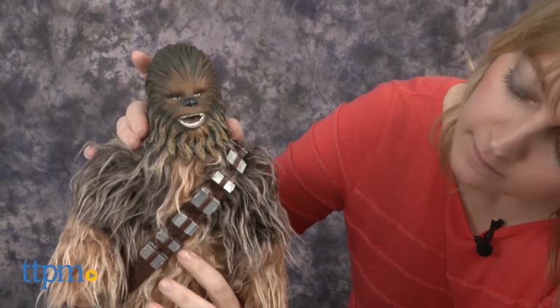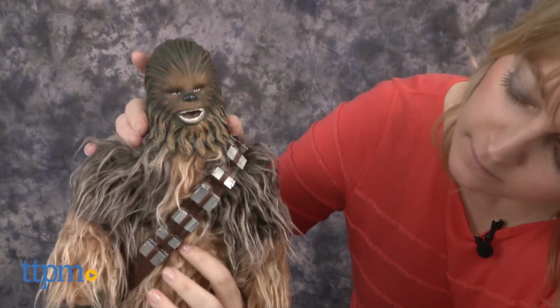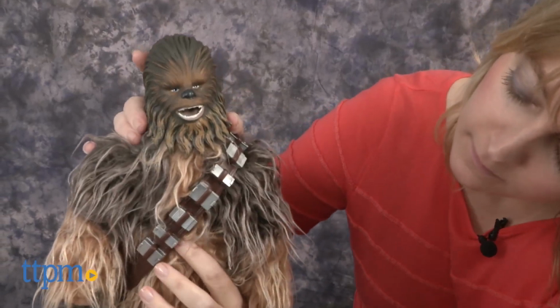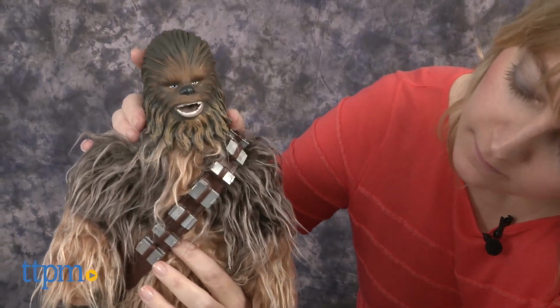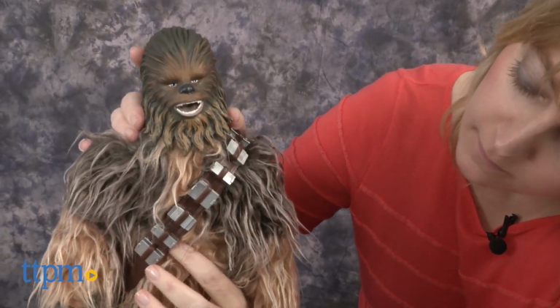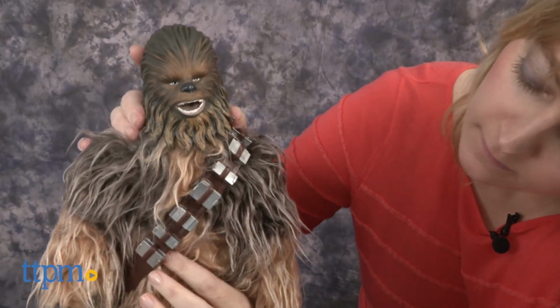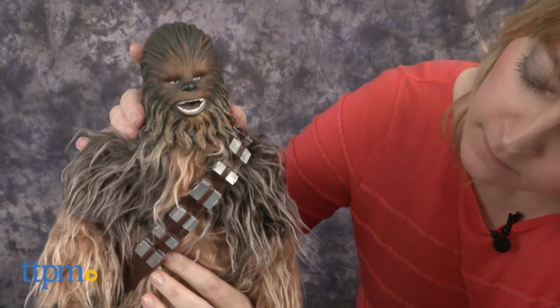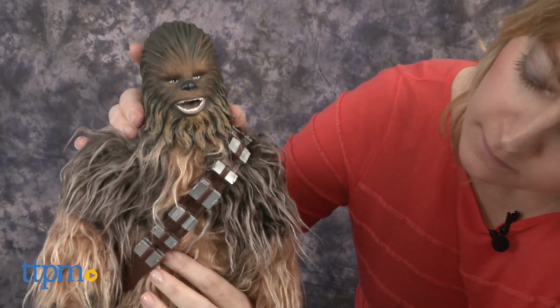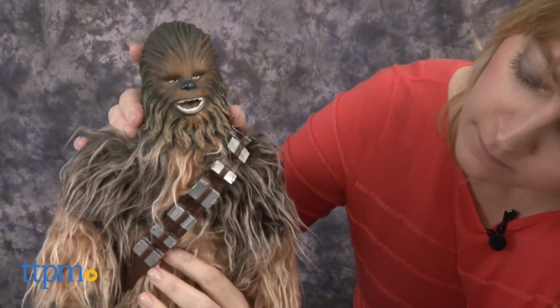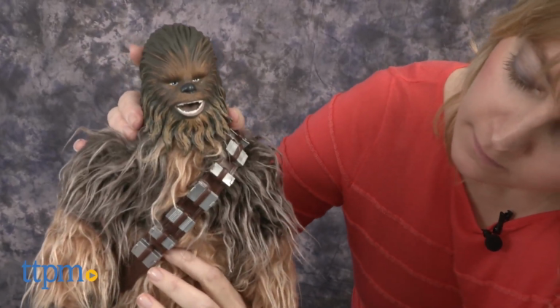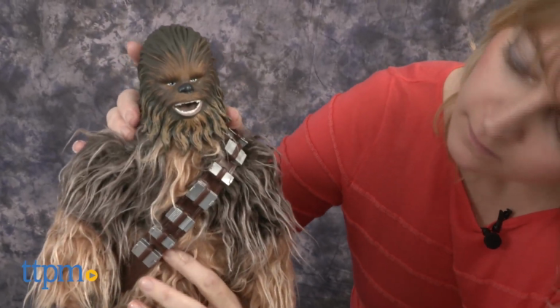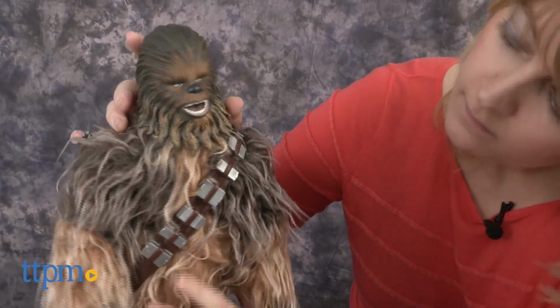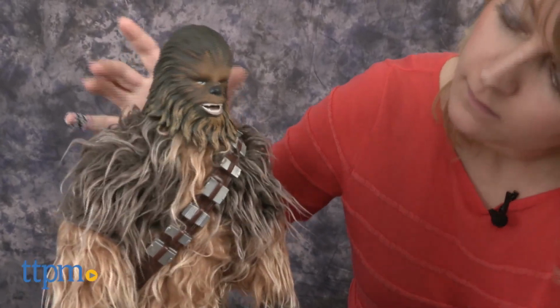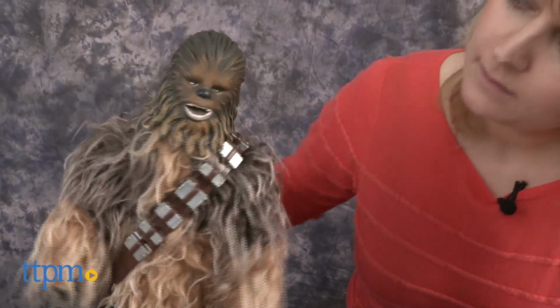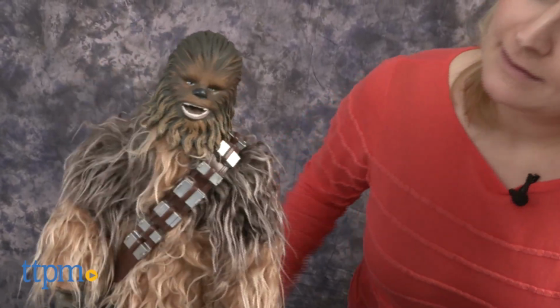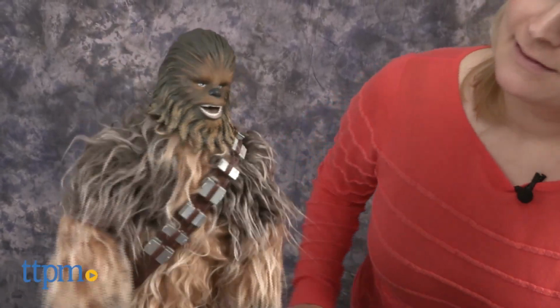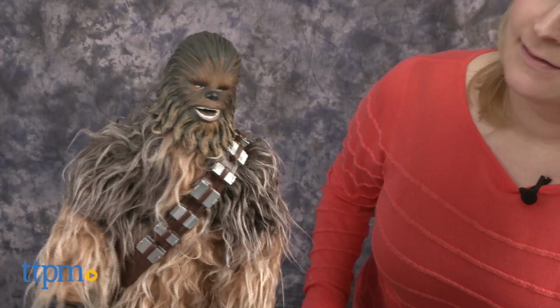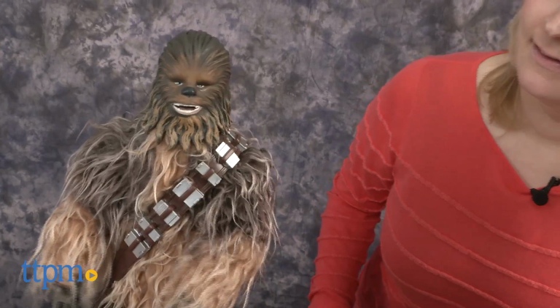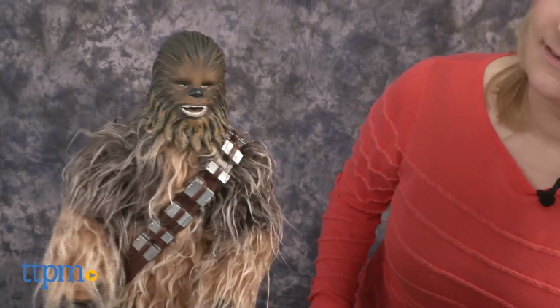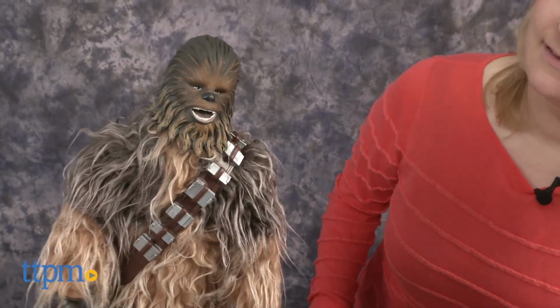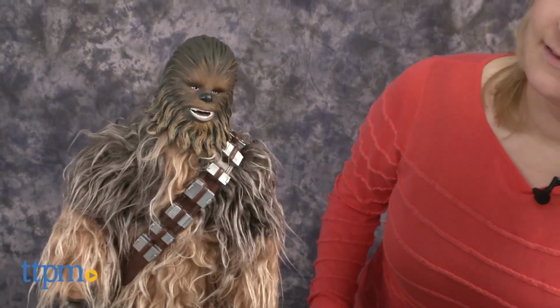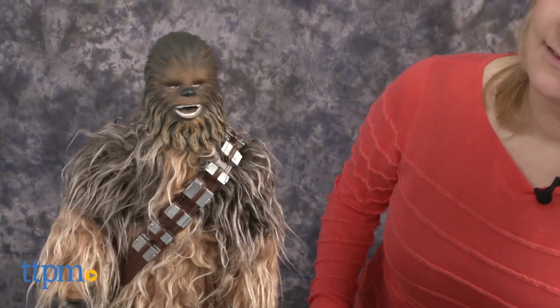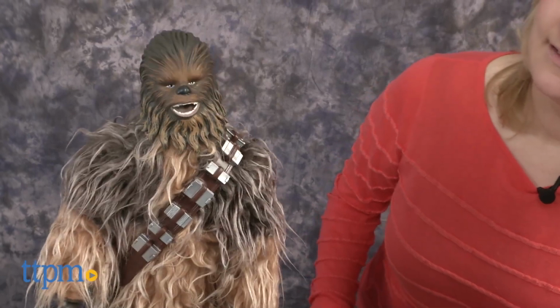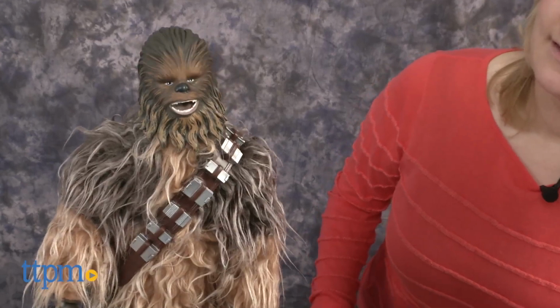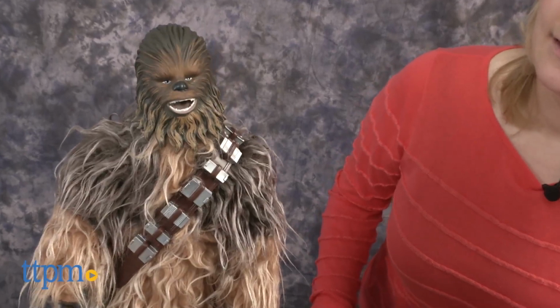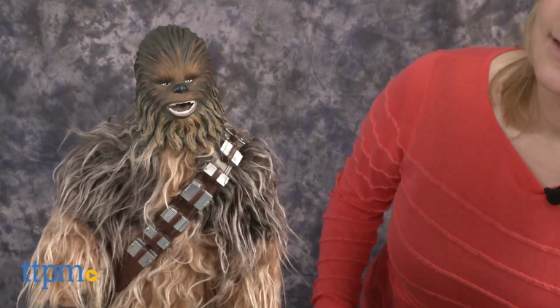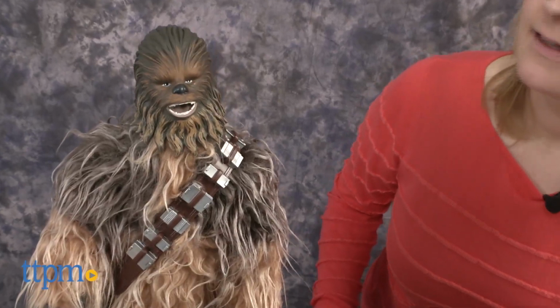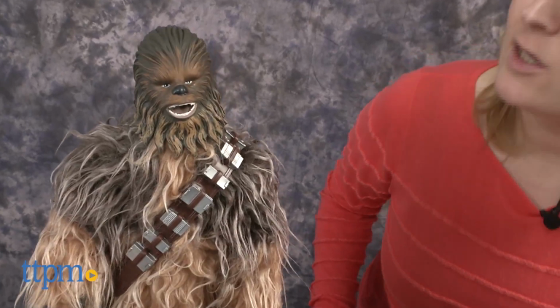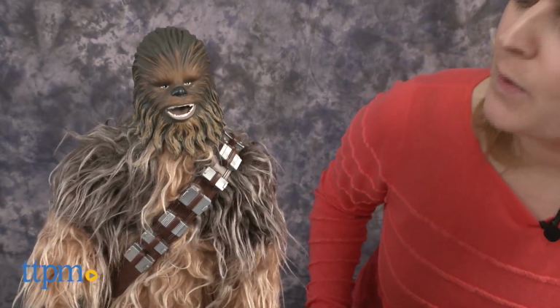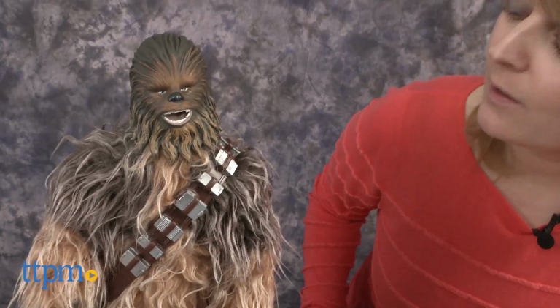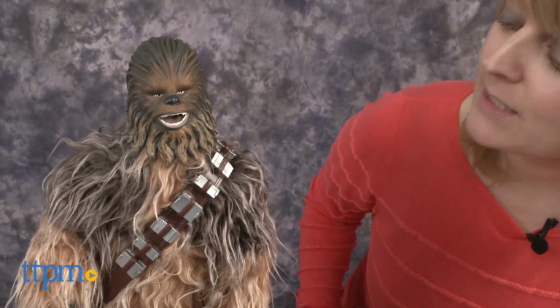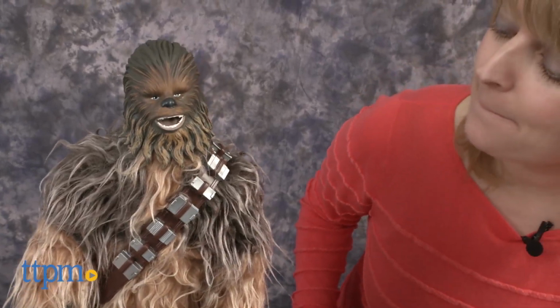press the talk button once to activate the built-in microphone. When you talk to Chewbacca, he will respond. Hey Chewbacca, what's up?